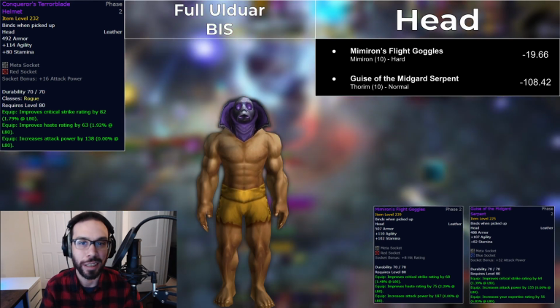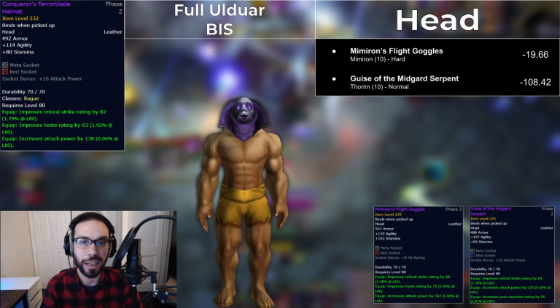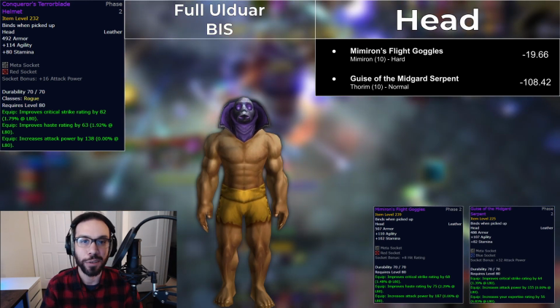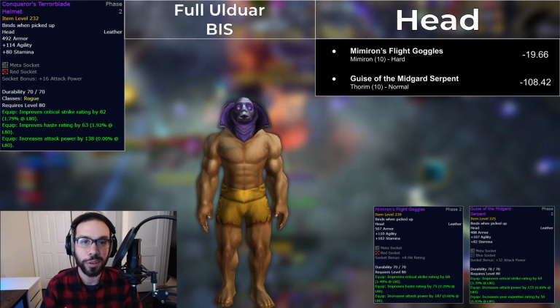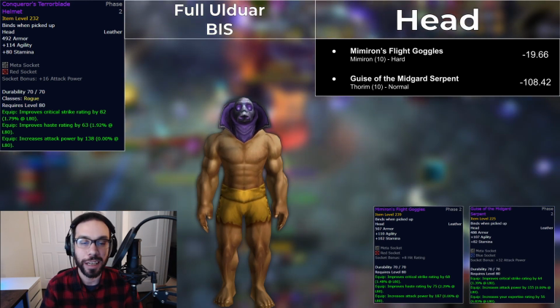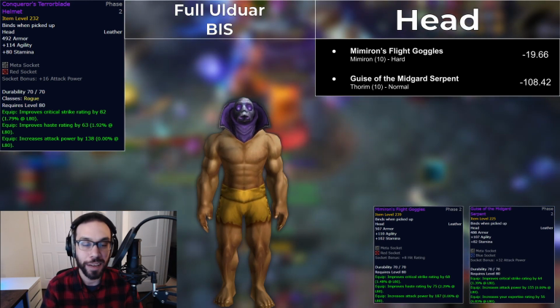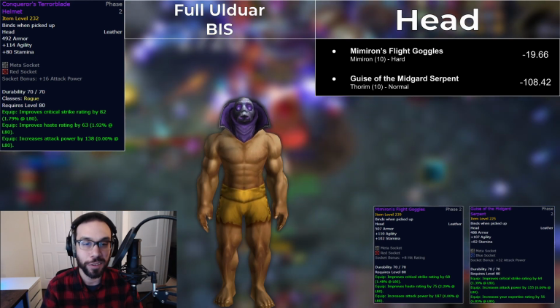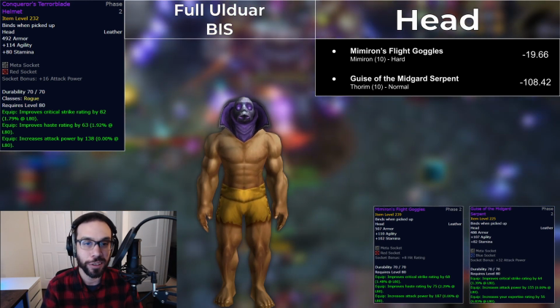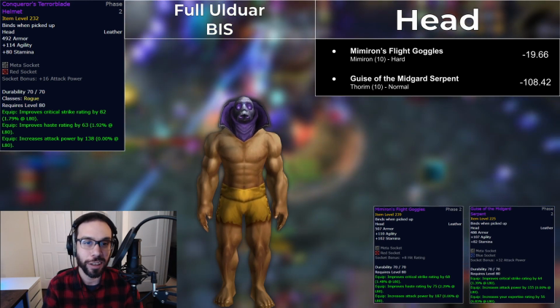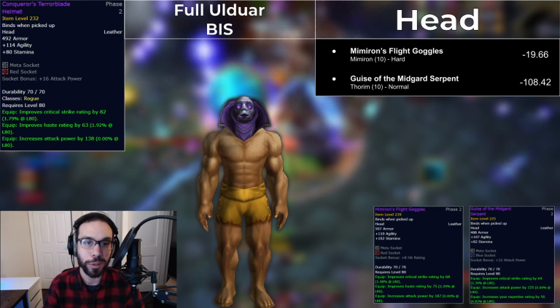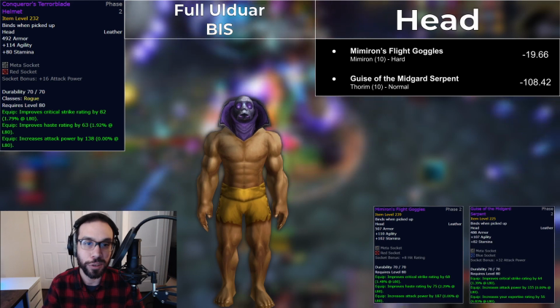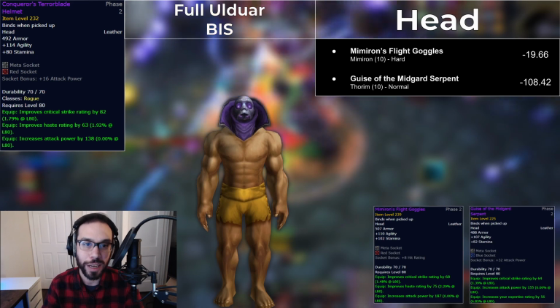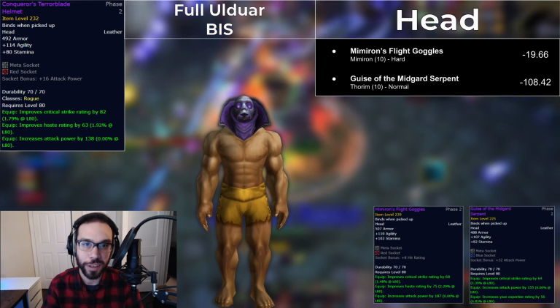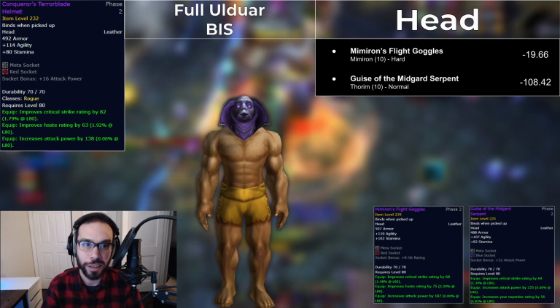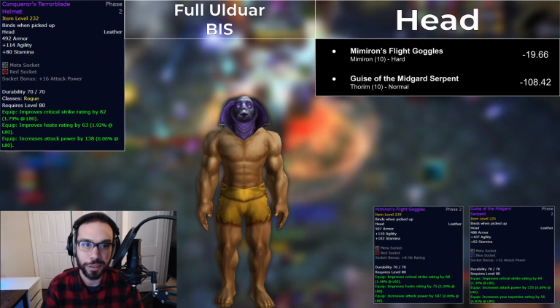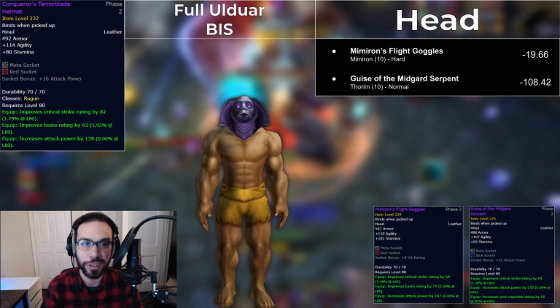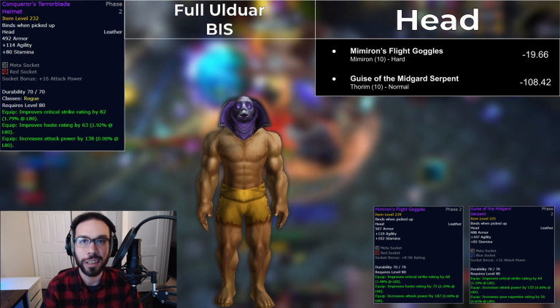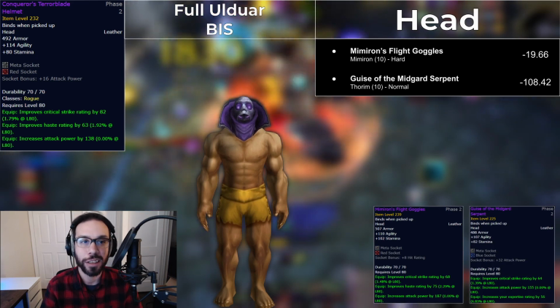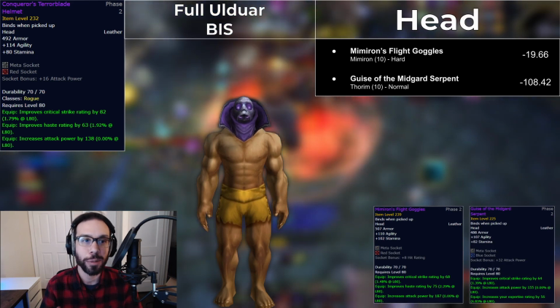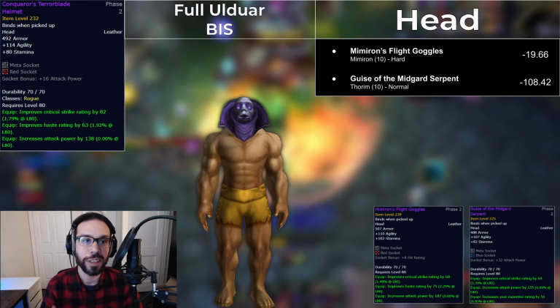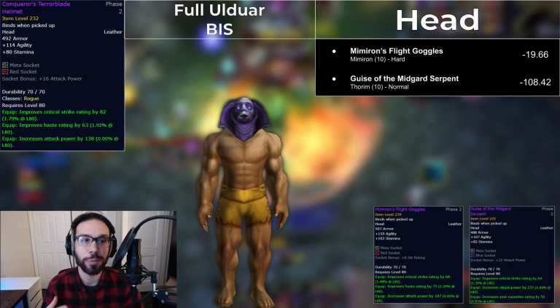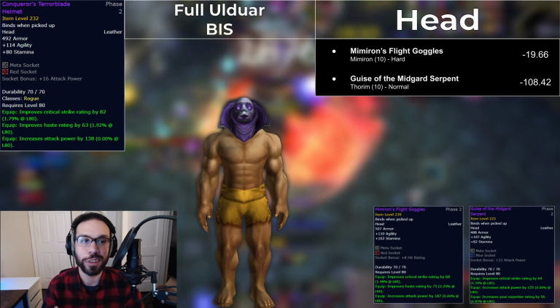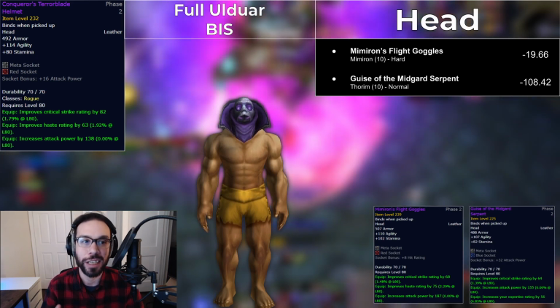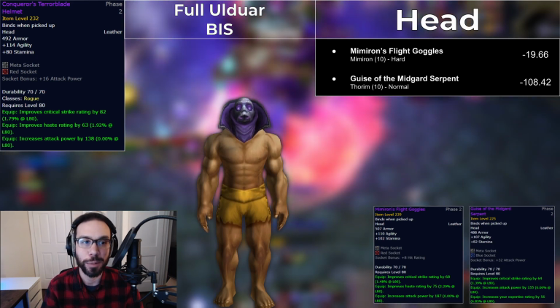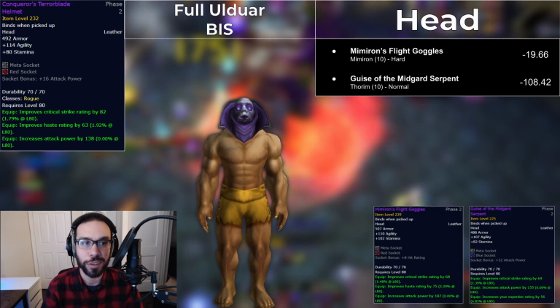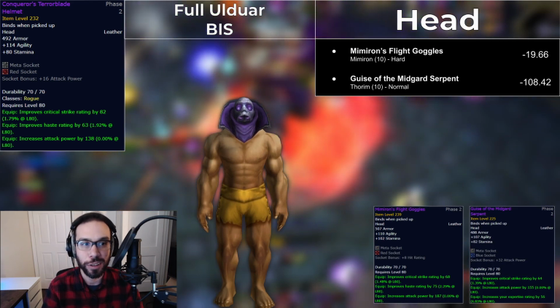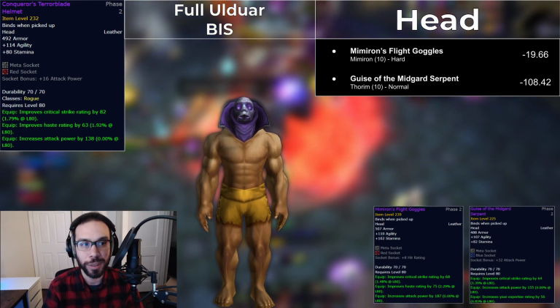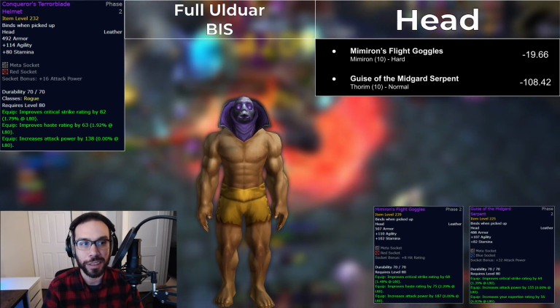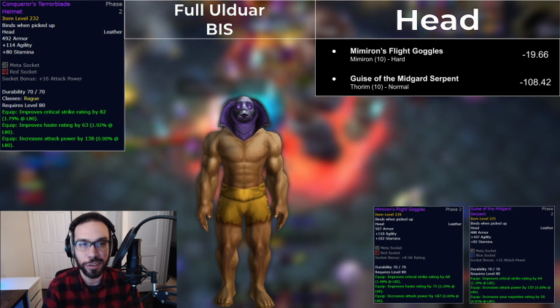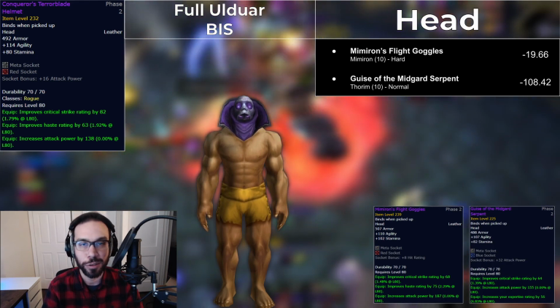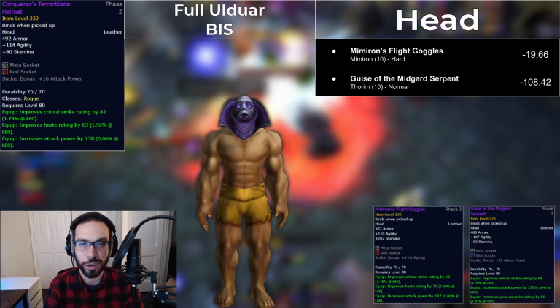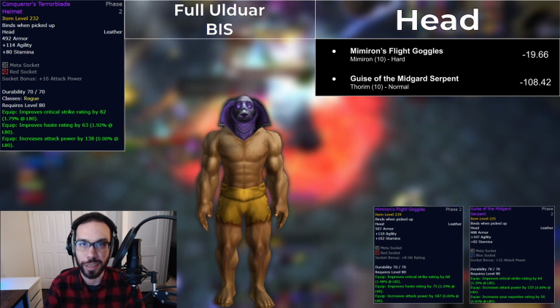If you do not have the tier helm but do have the goggles, your most optimal slot to move the tier piece into are the legs.